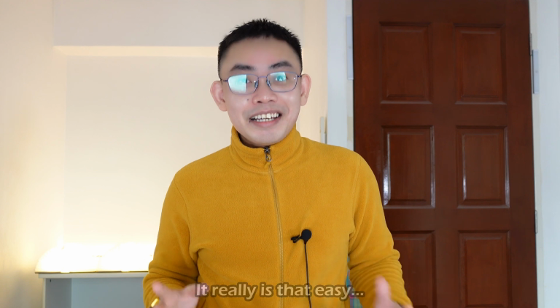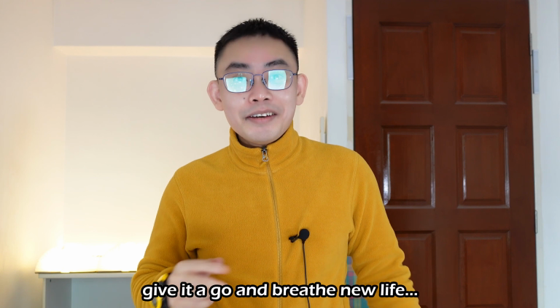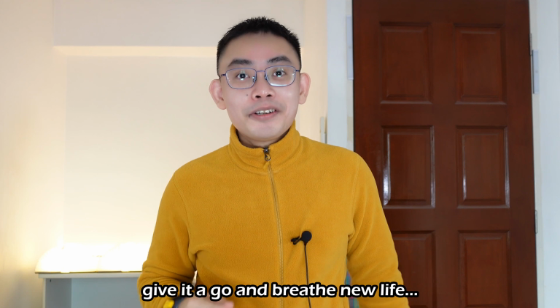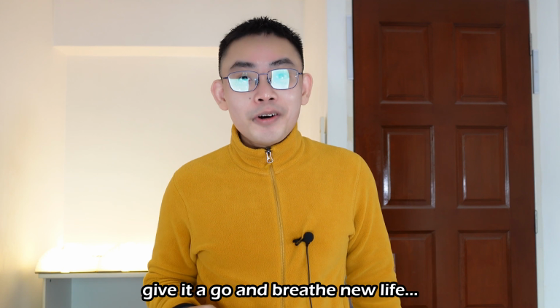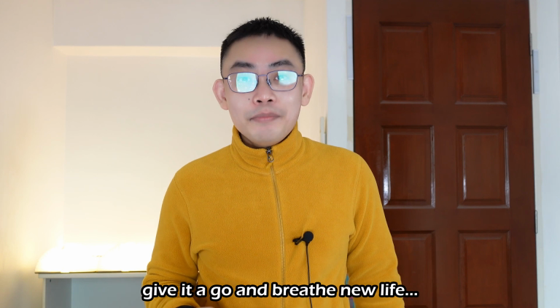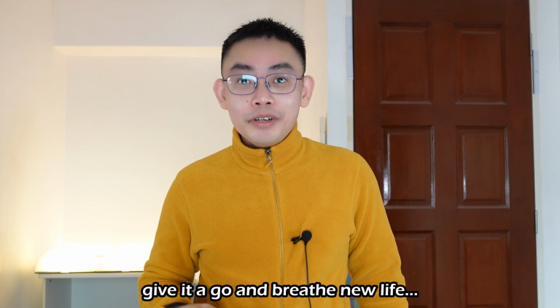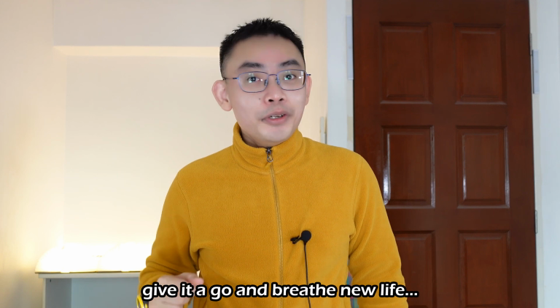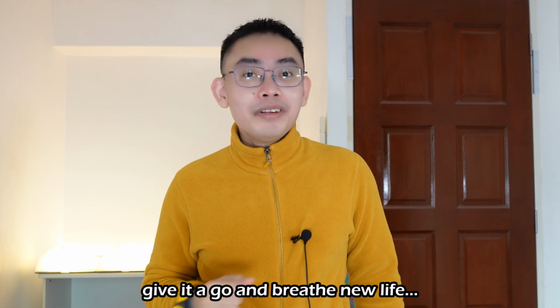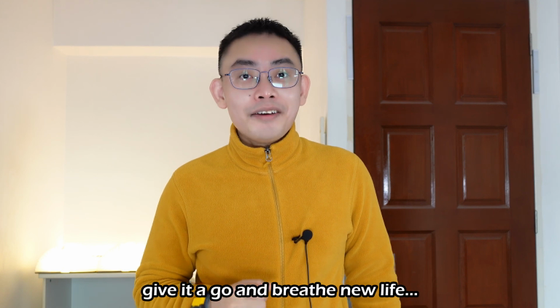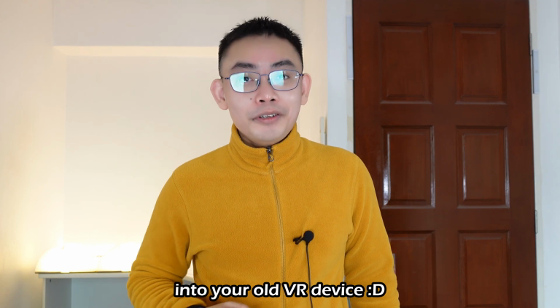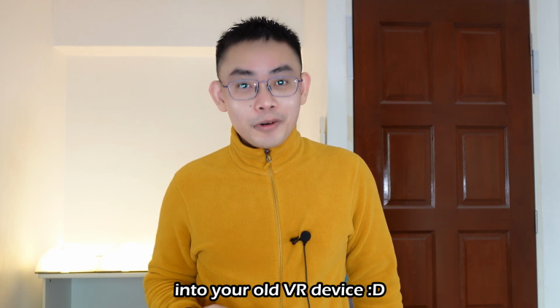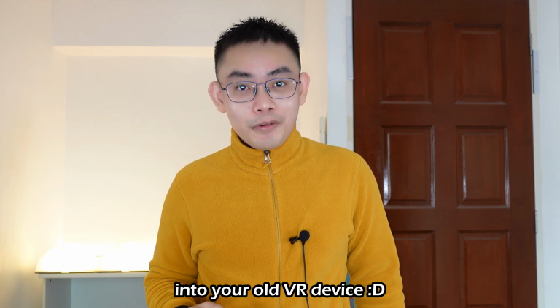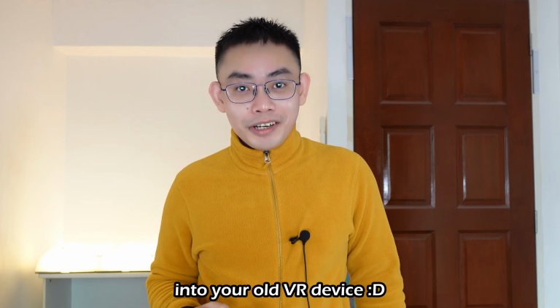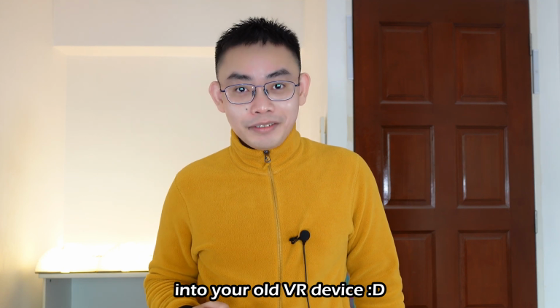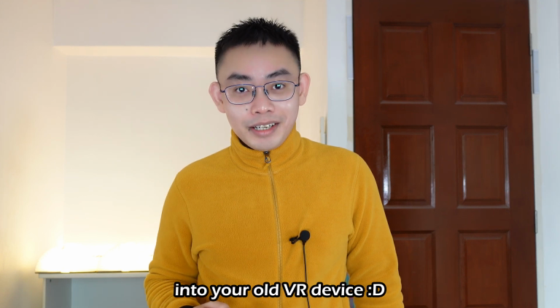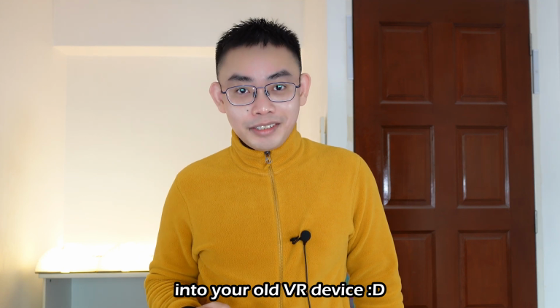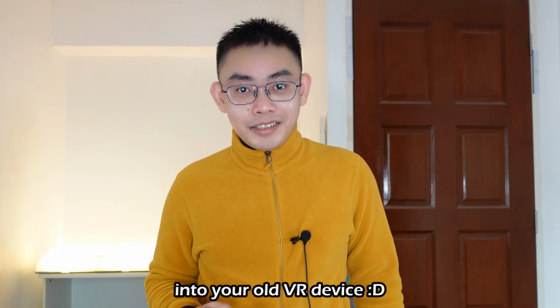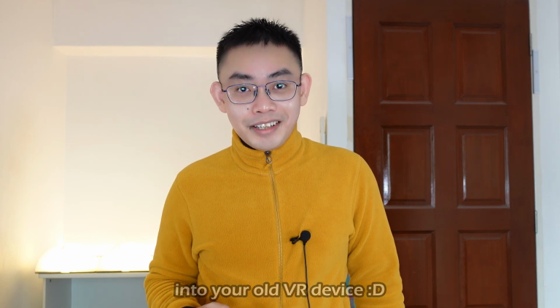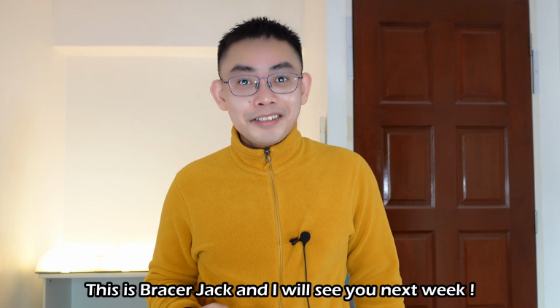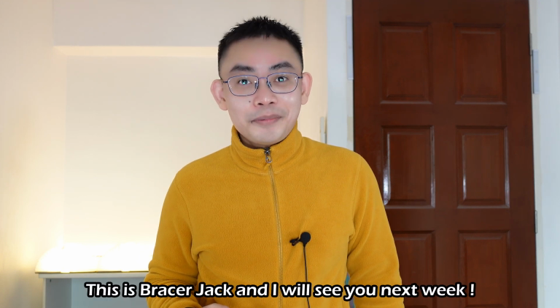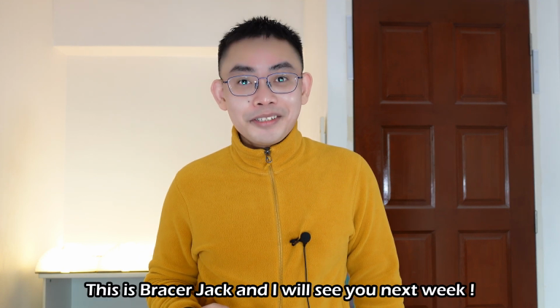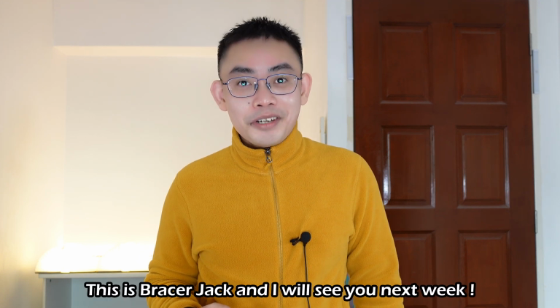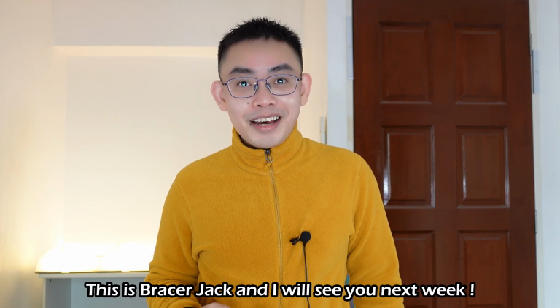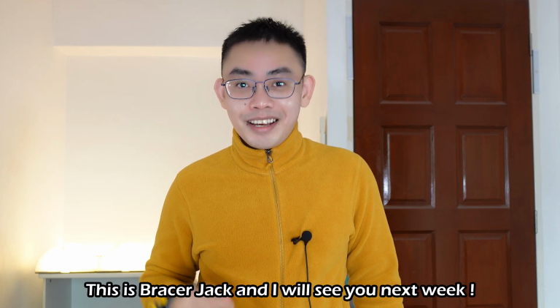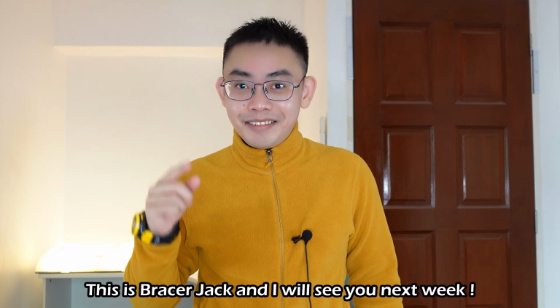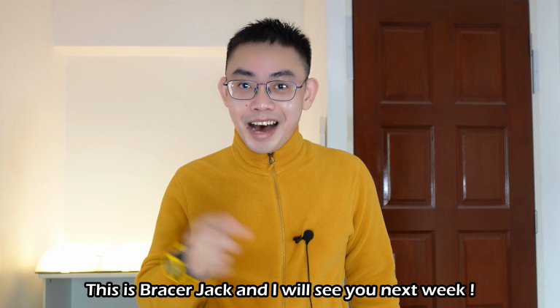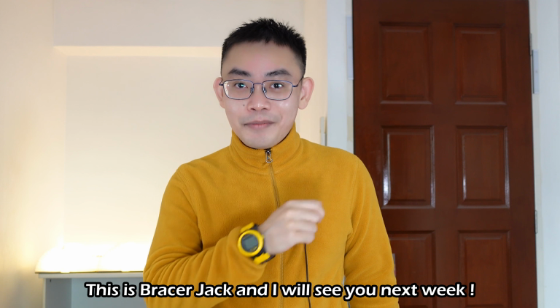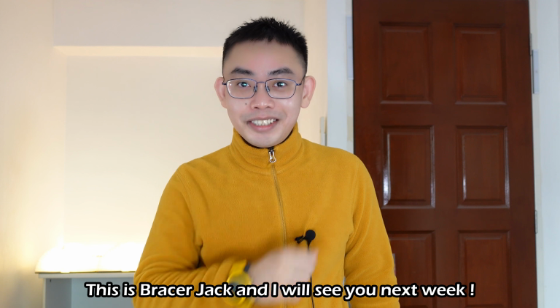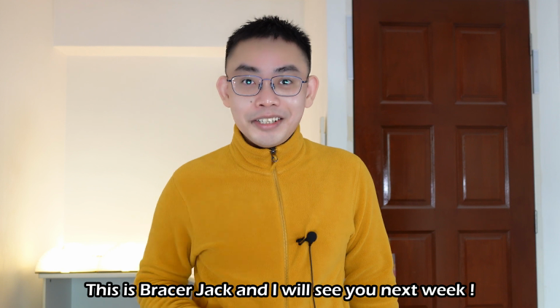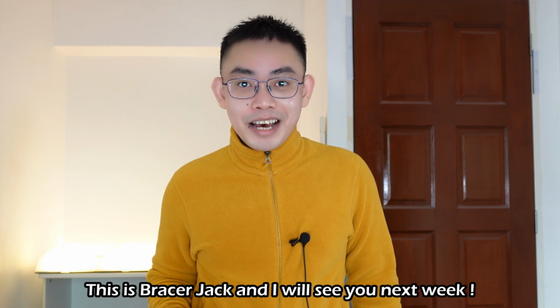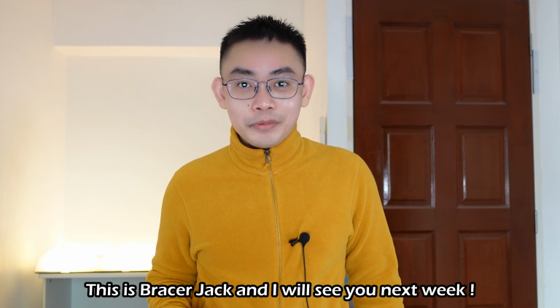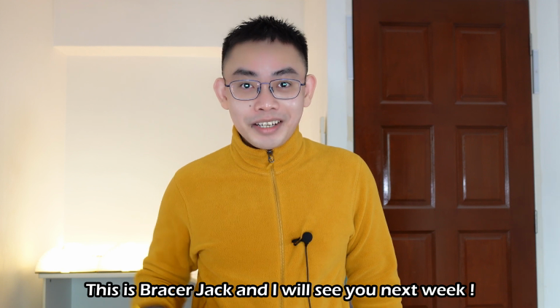Give it a go and bring new life into your VR device. This is Braceful Jack and I will see you next week.